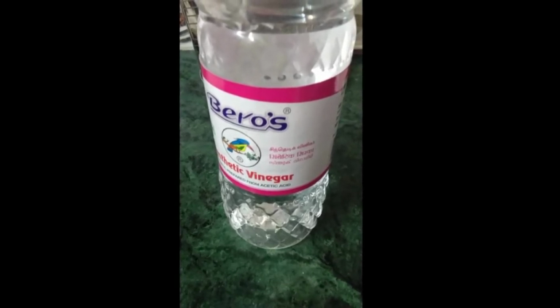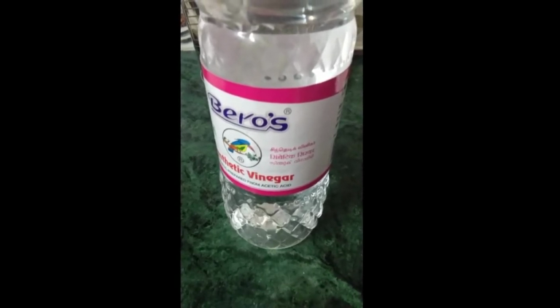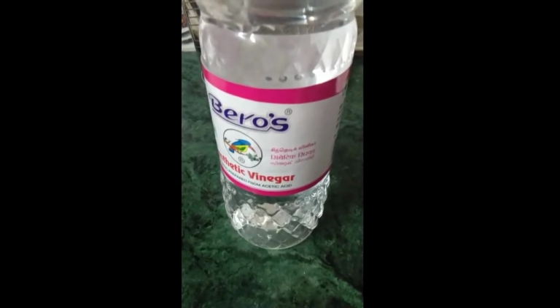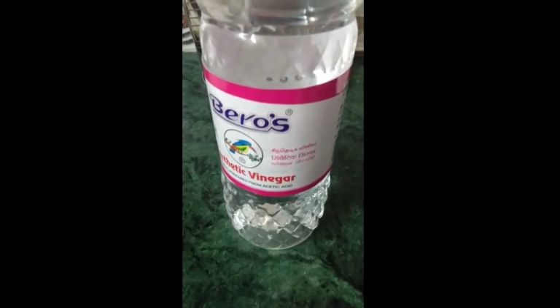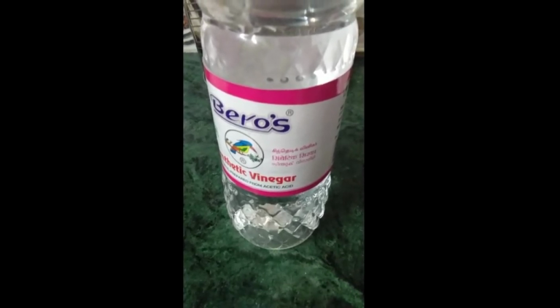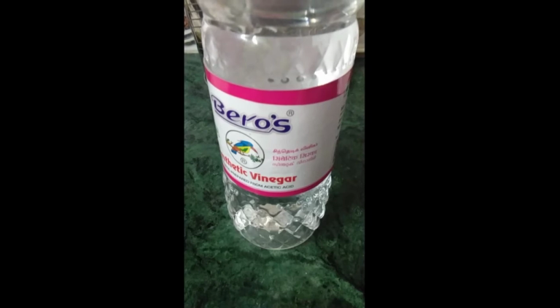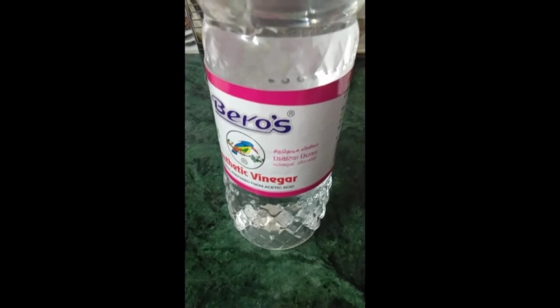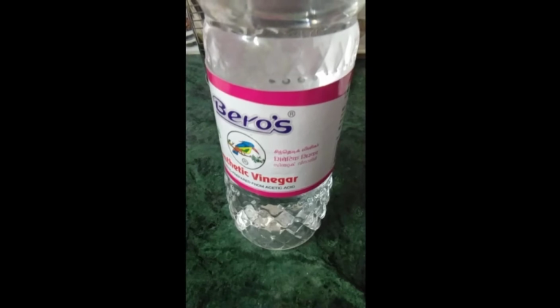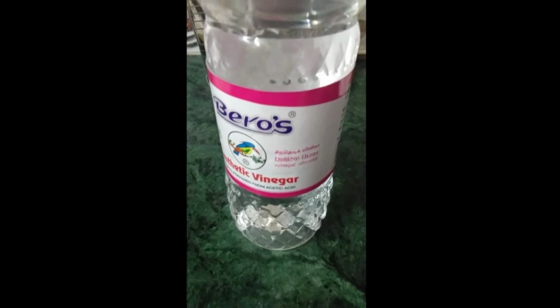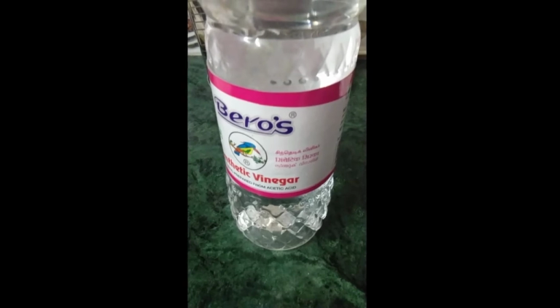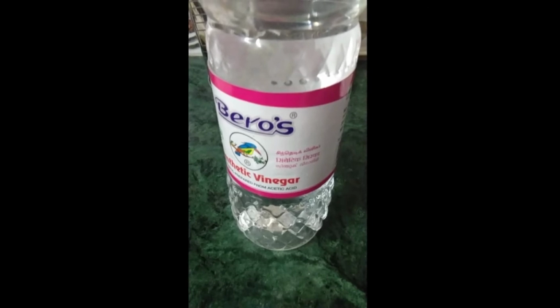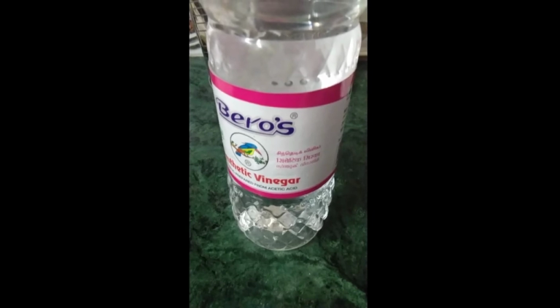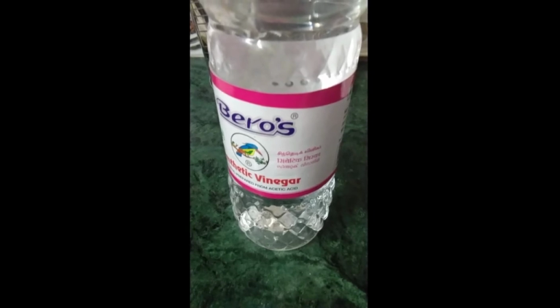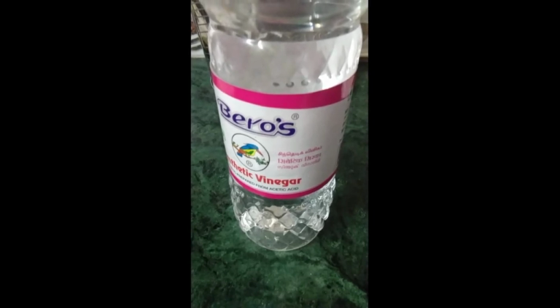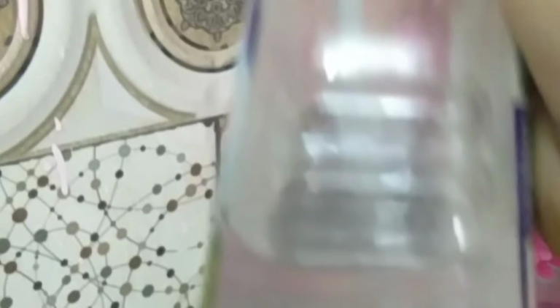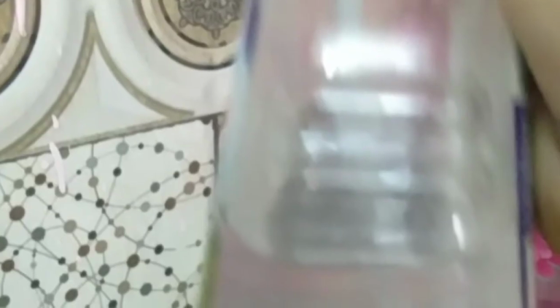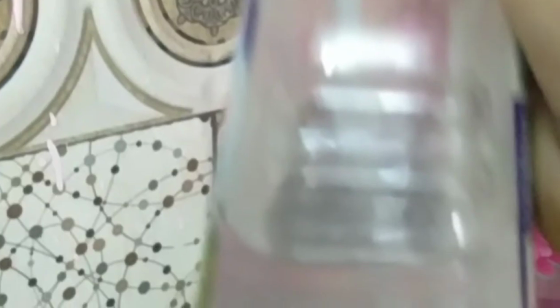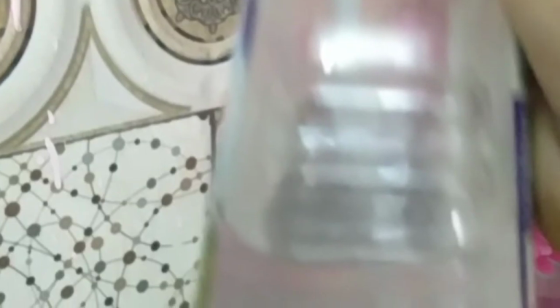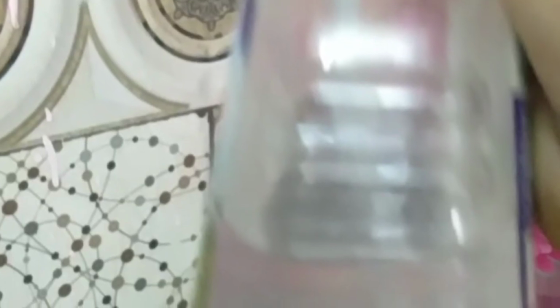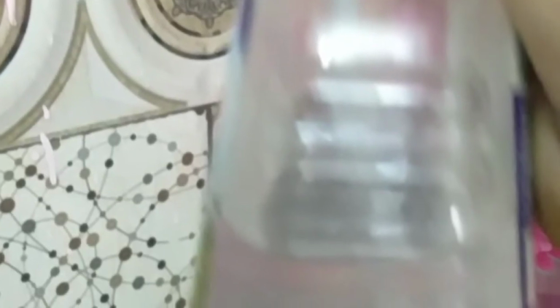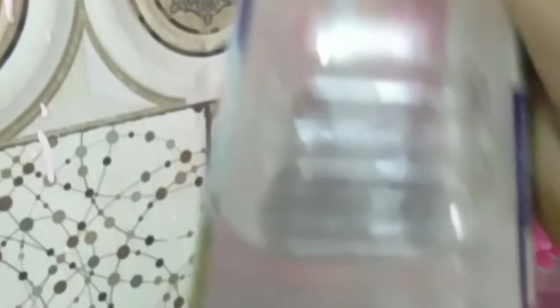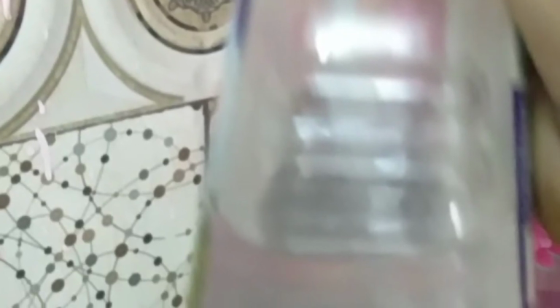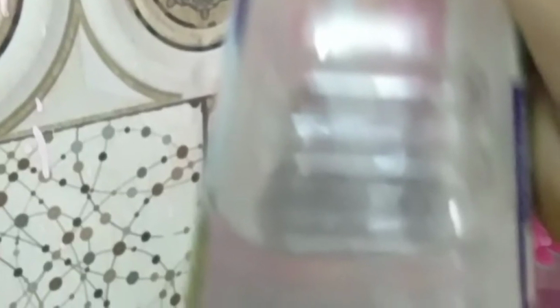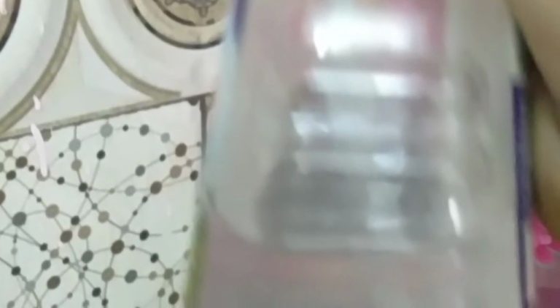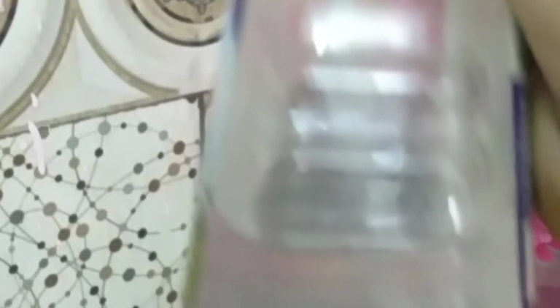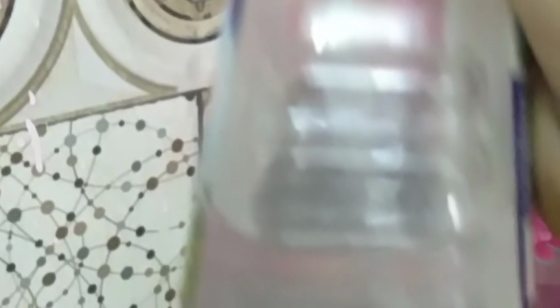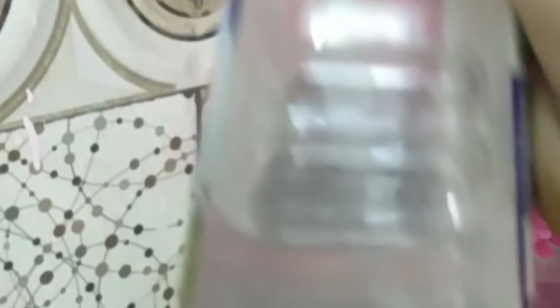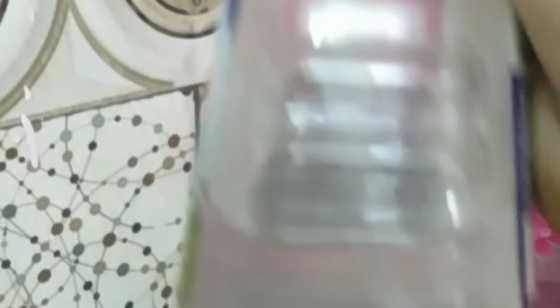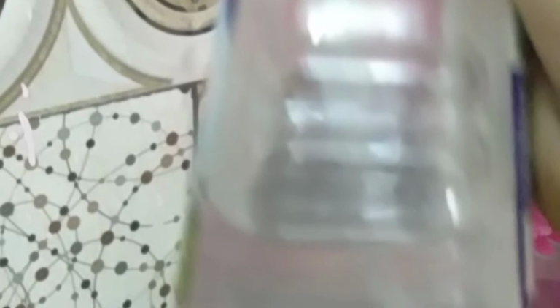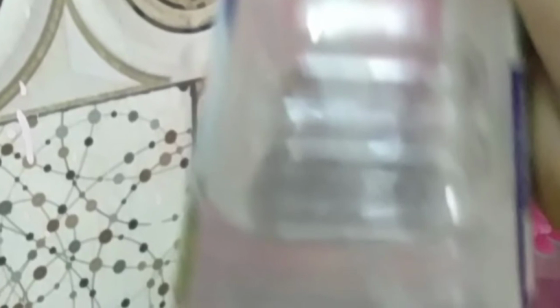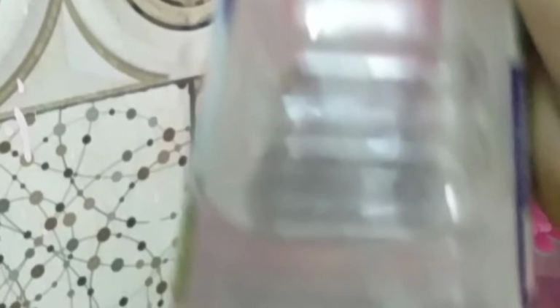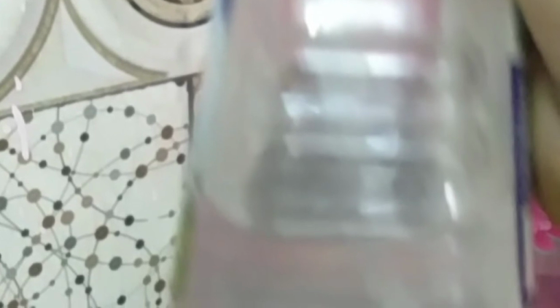It's not easy to use the water. It's also available. So, this vinegar solution is very useful.